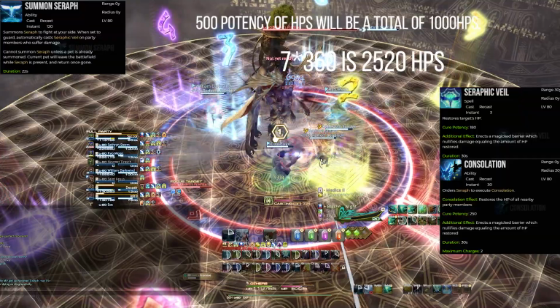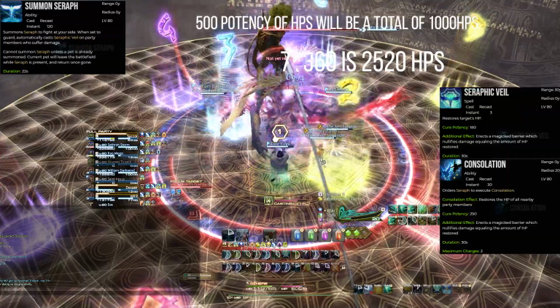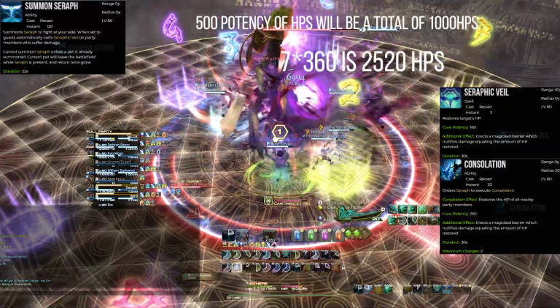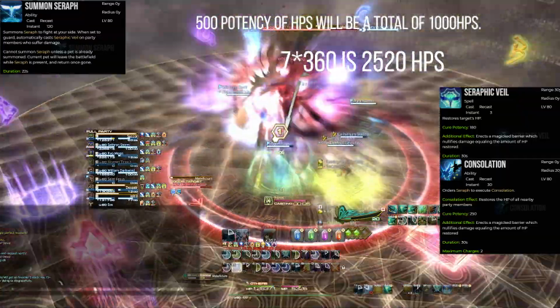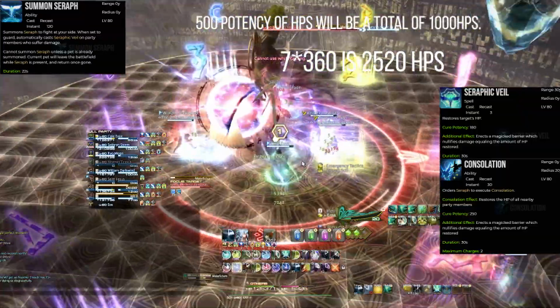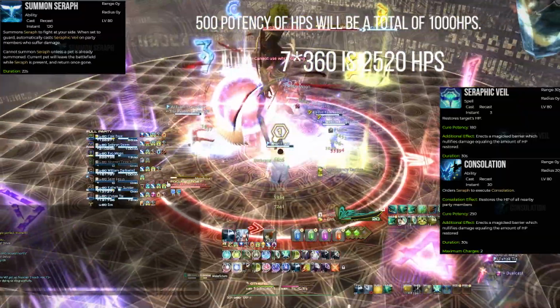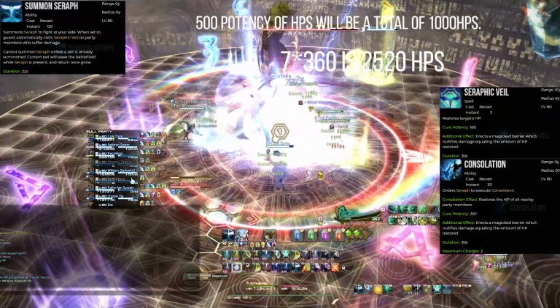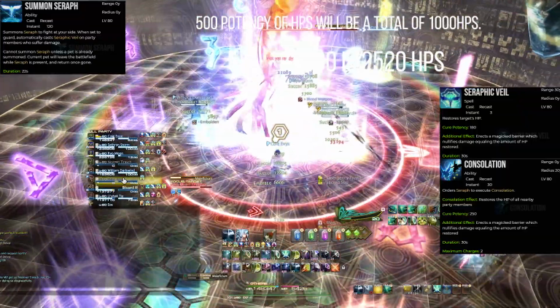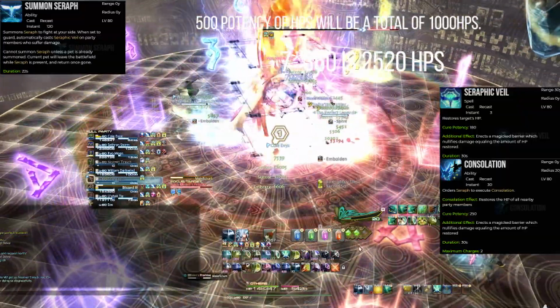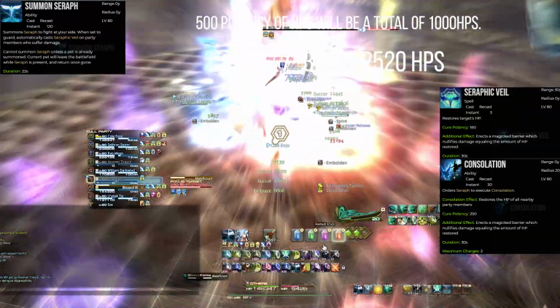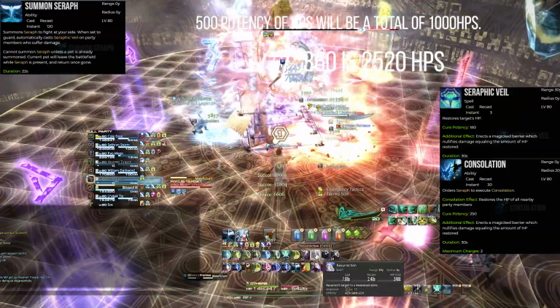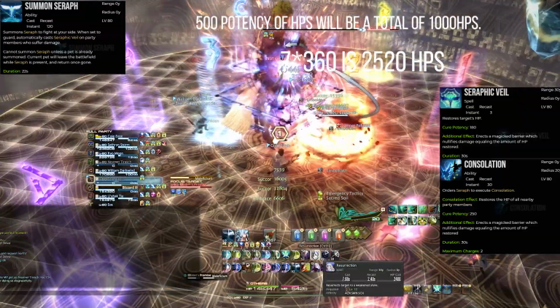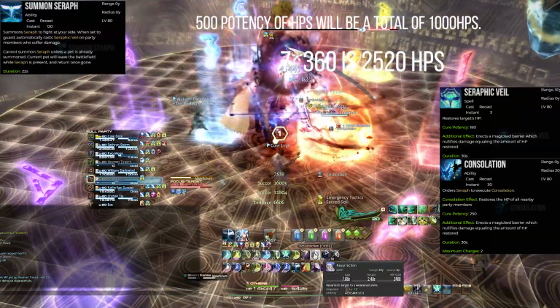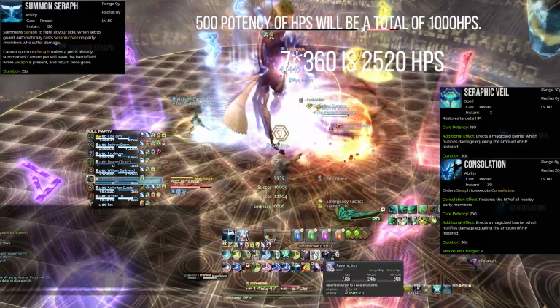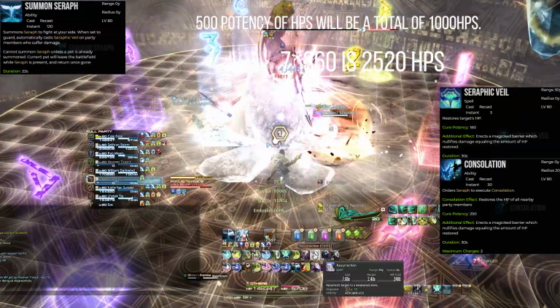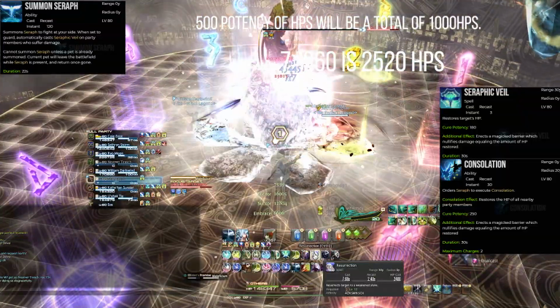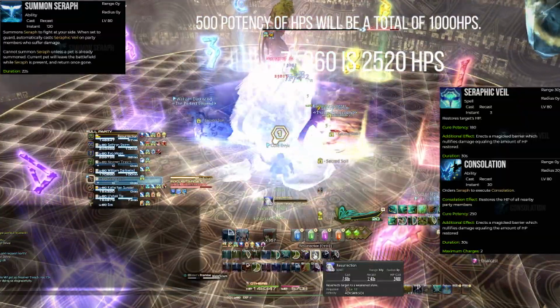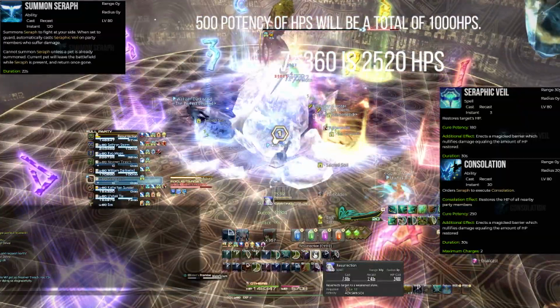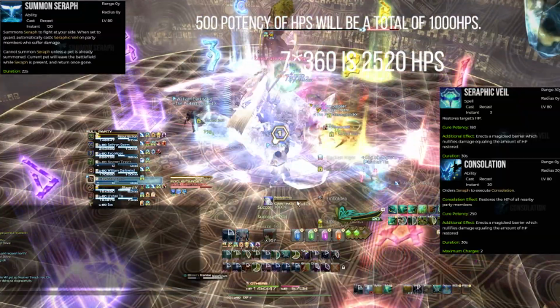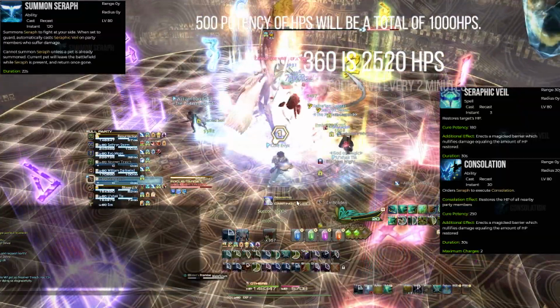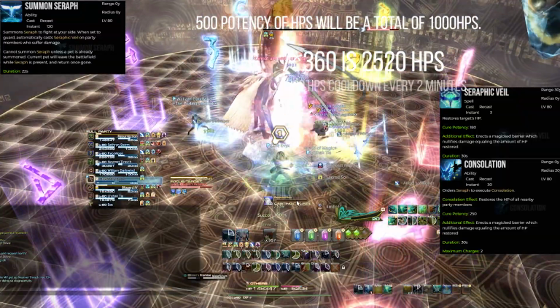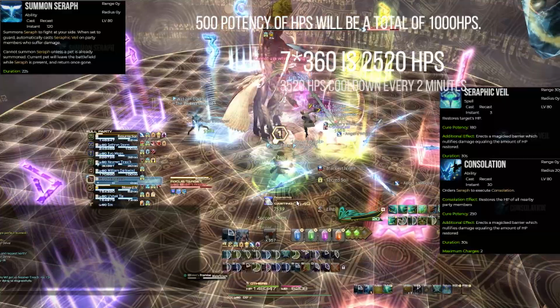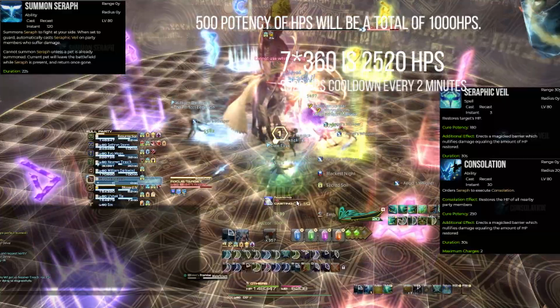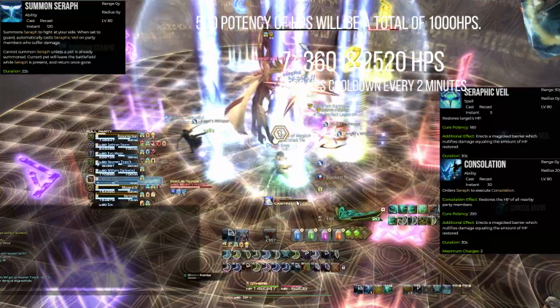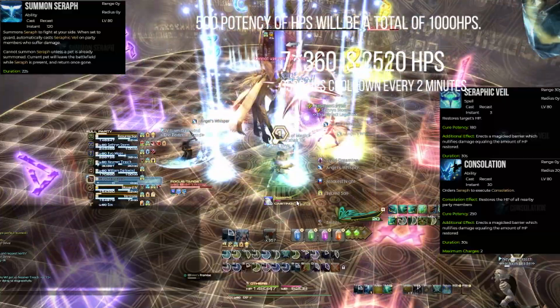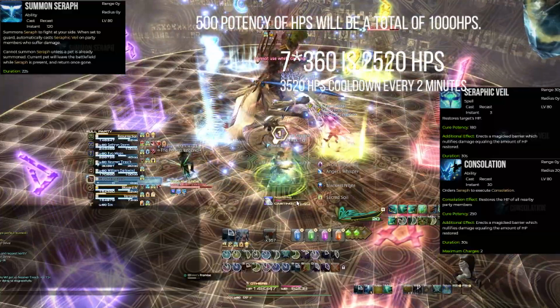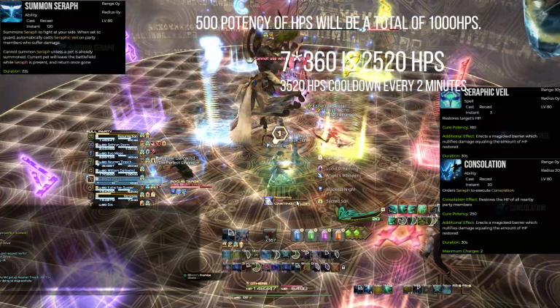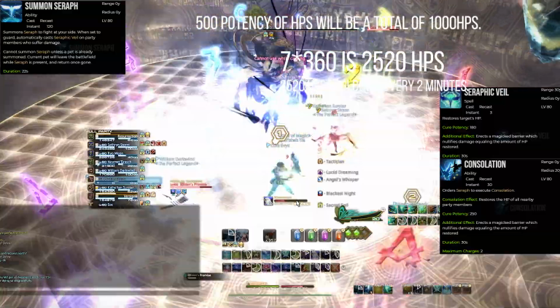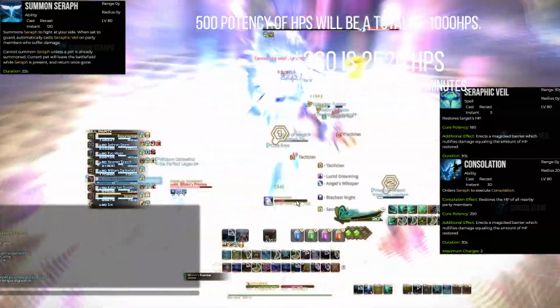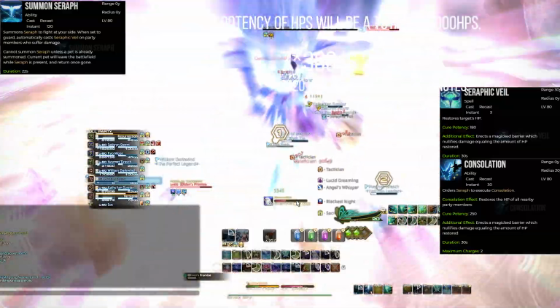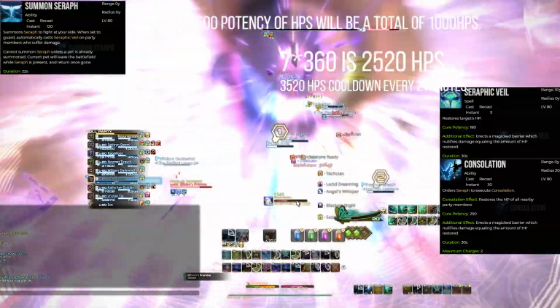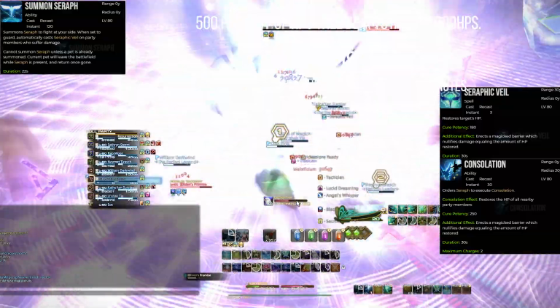Taking the Seraphic Veil and both charges of Constellation, that is going to be 3520 total HPS on a 2-minute cooldown.